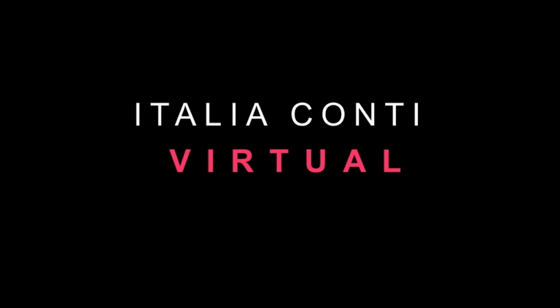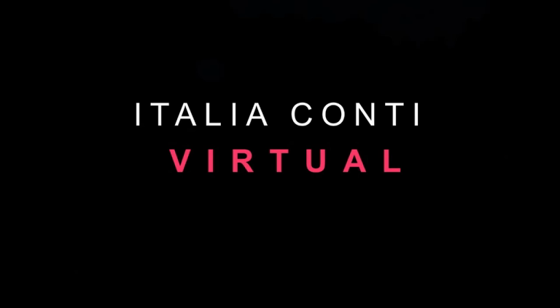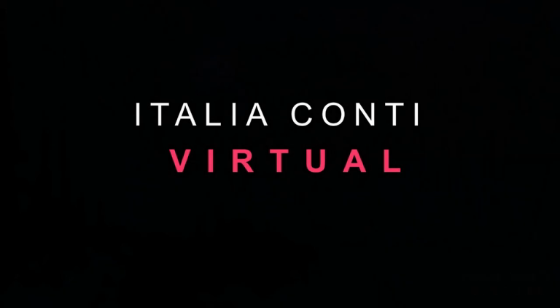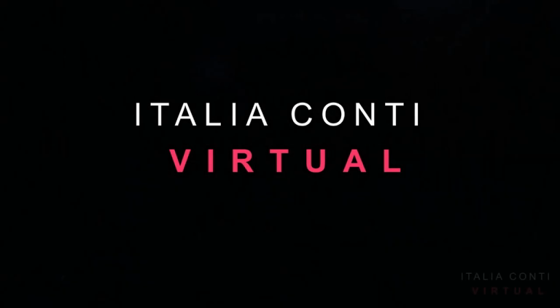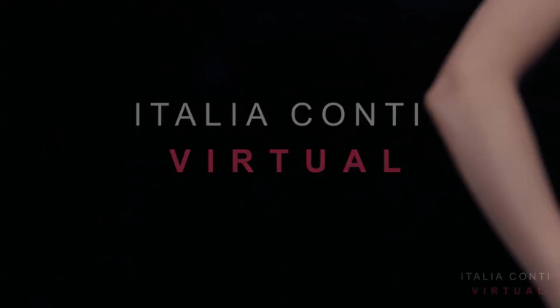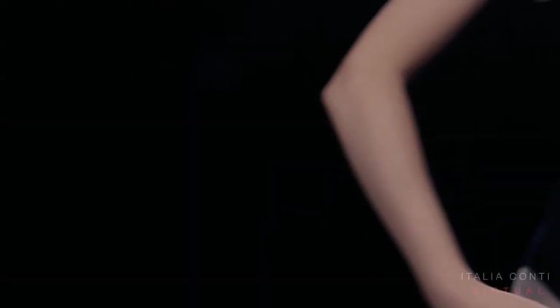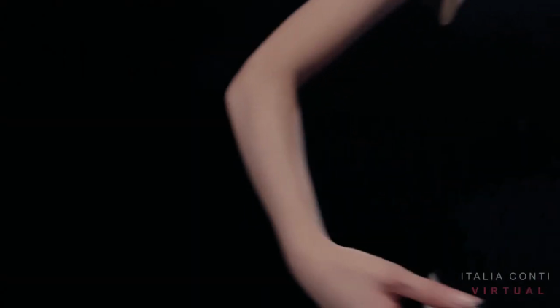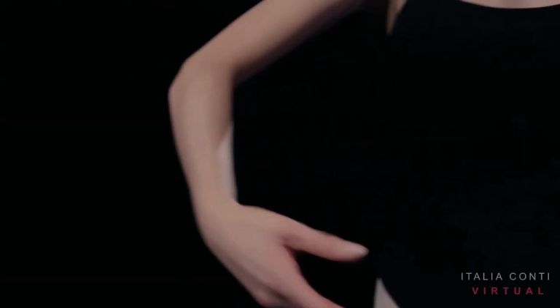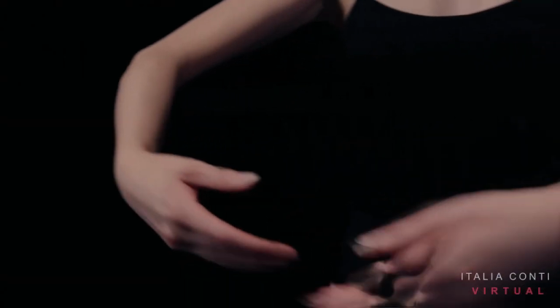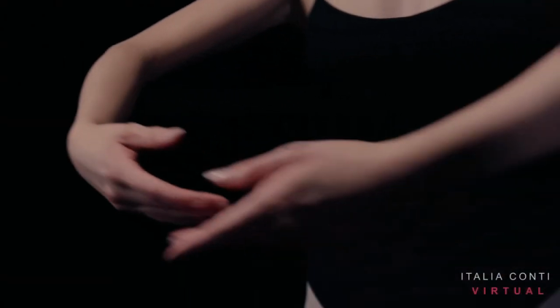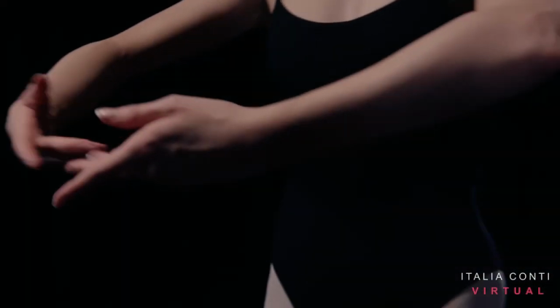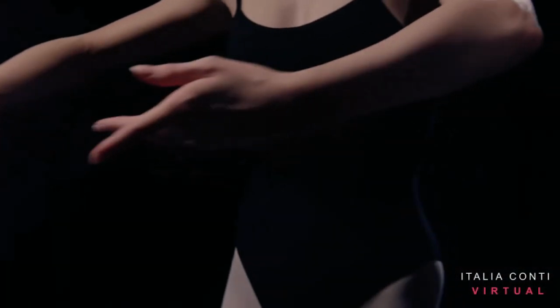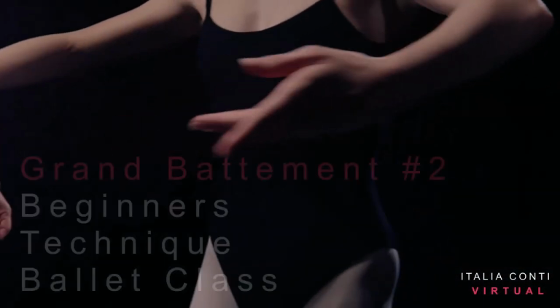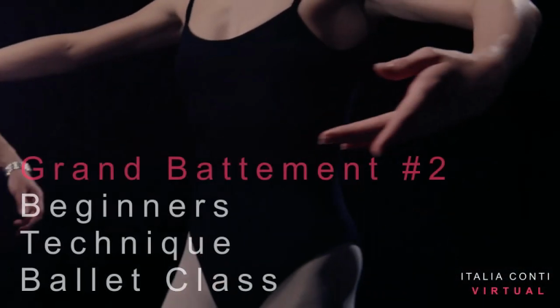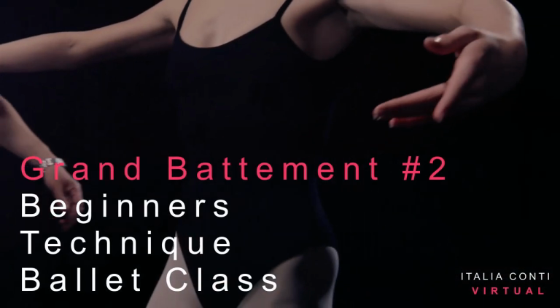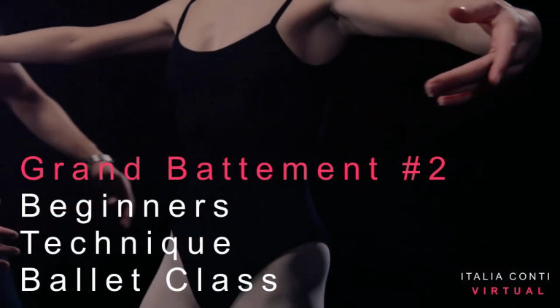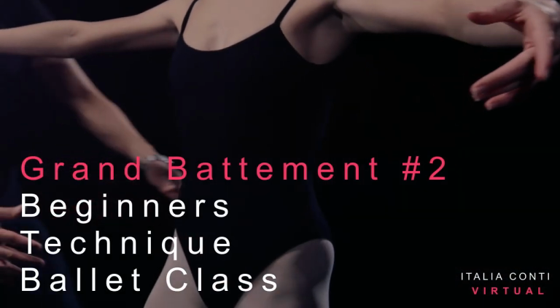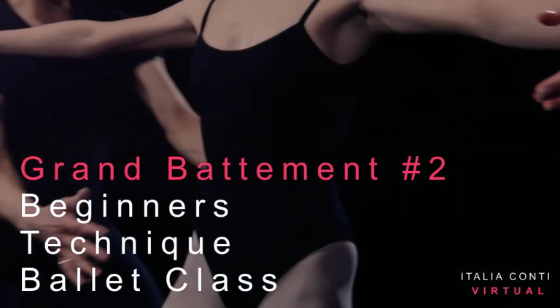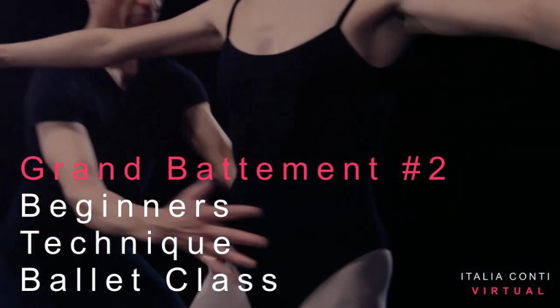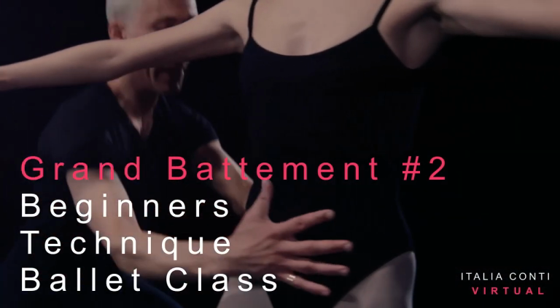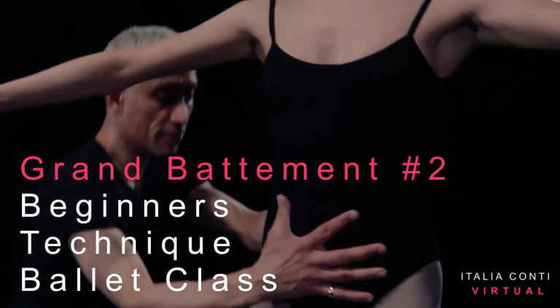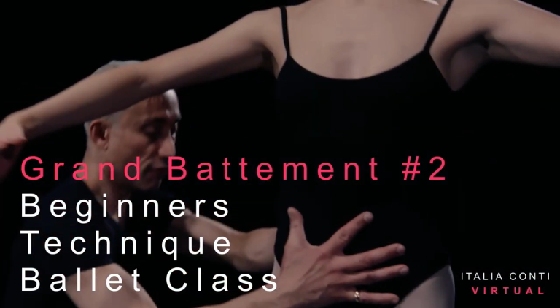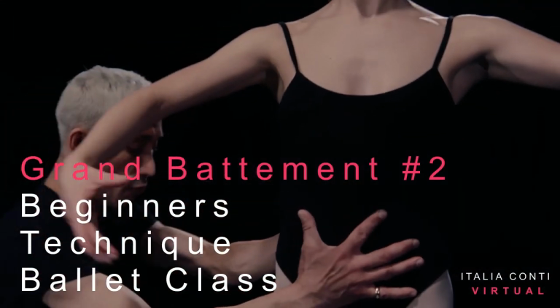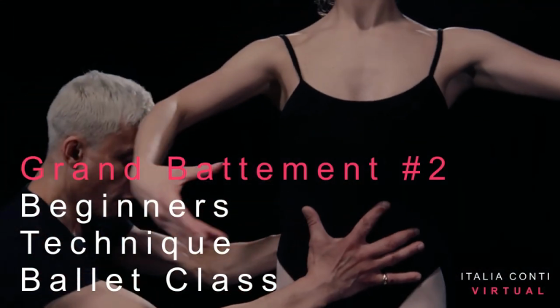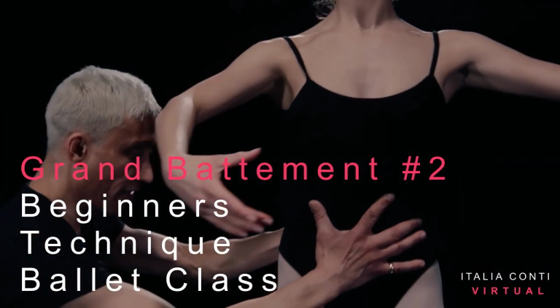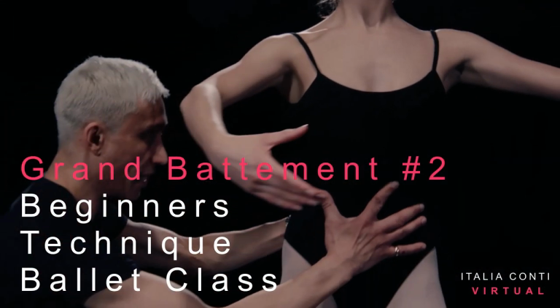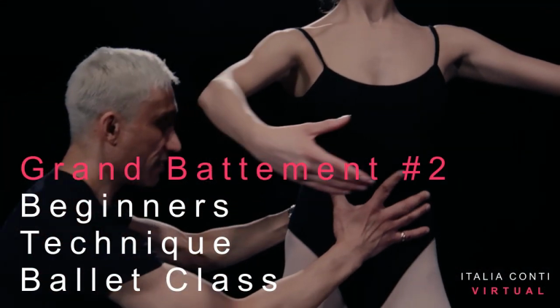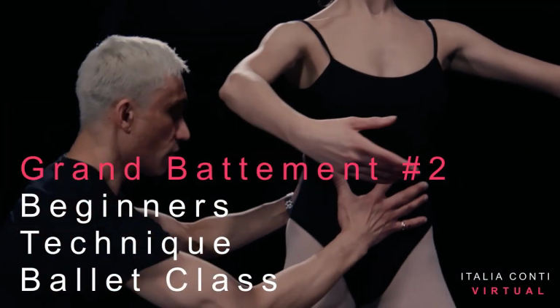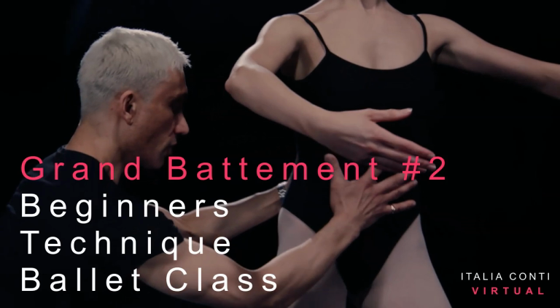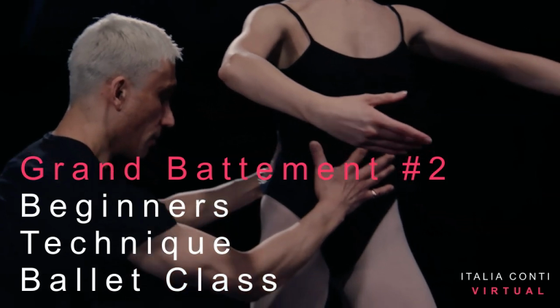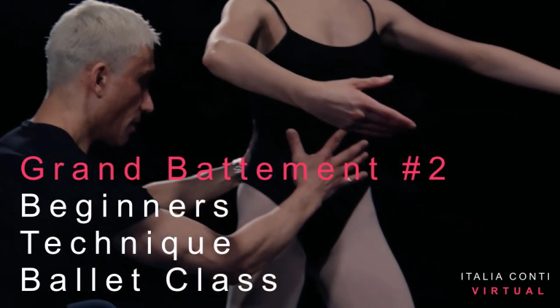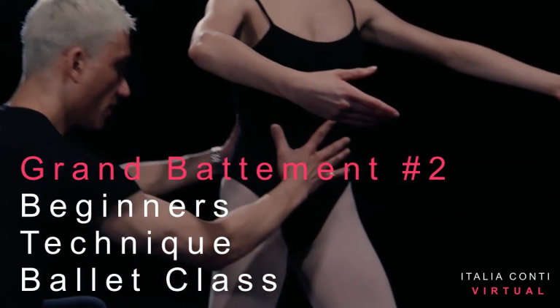Welcome to Italia Conti Virtual, an online training resource for the performing arts. Have a good class.